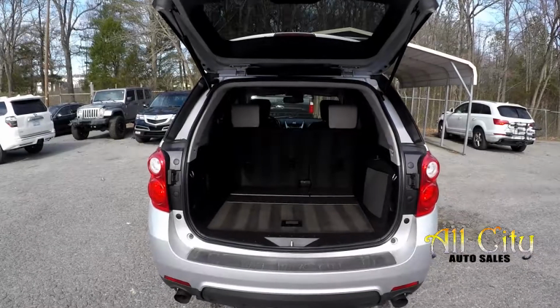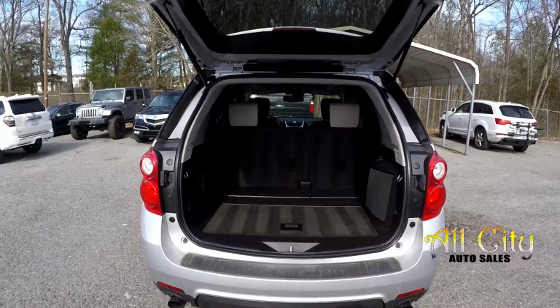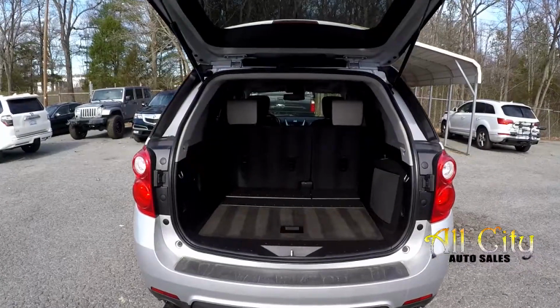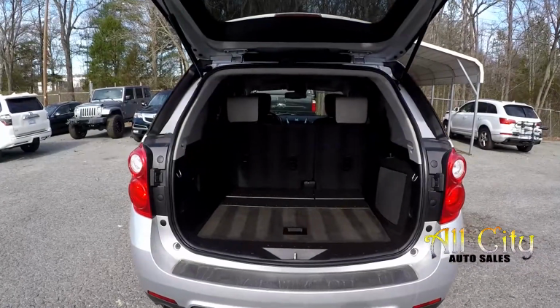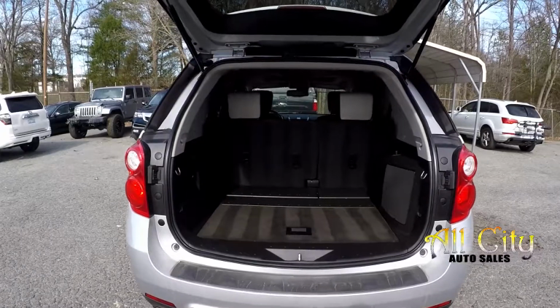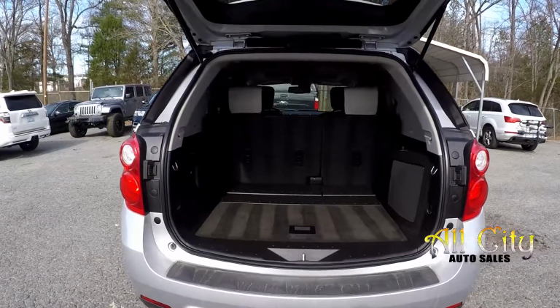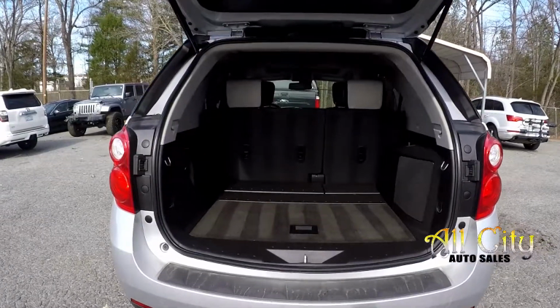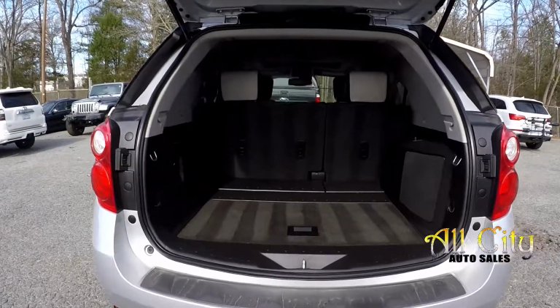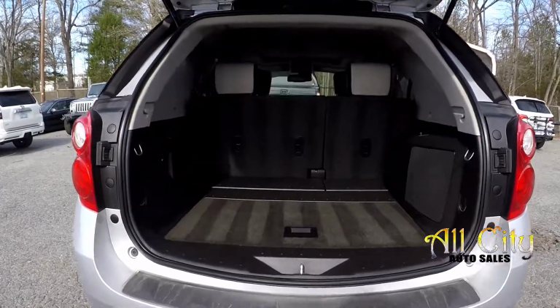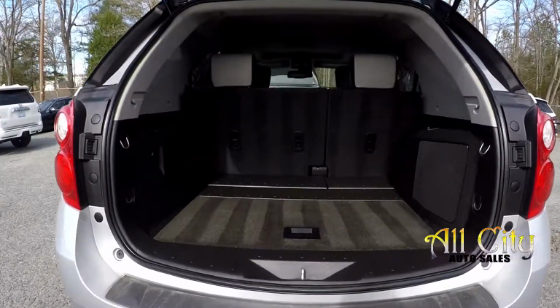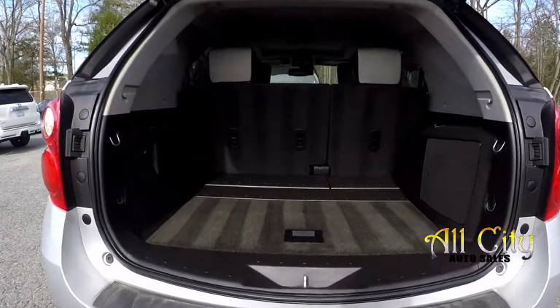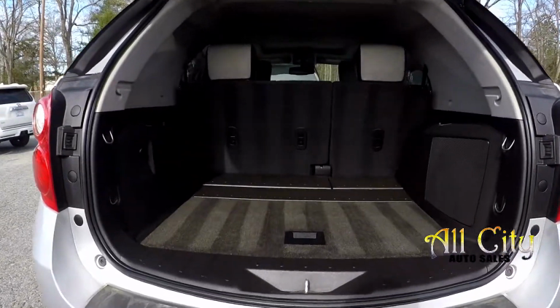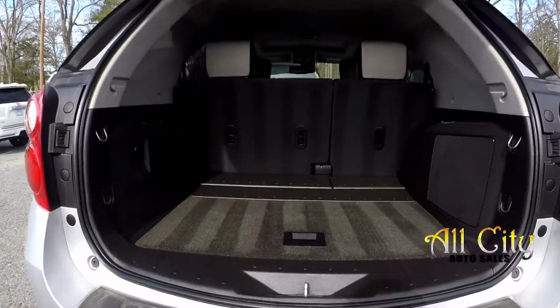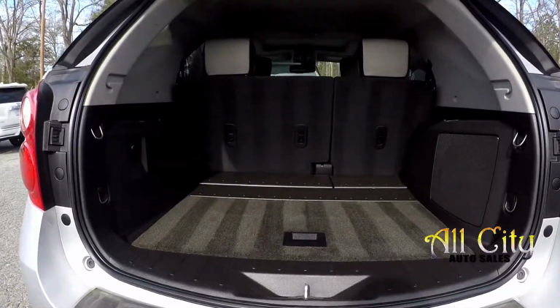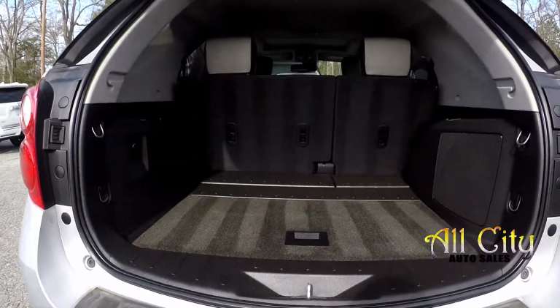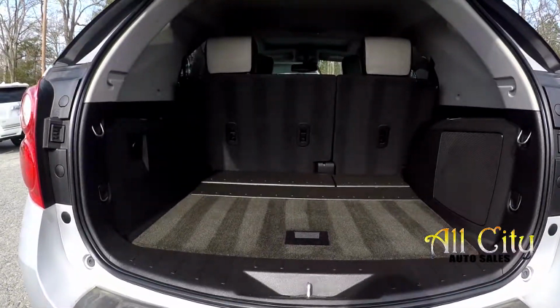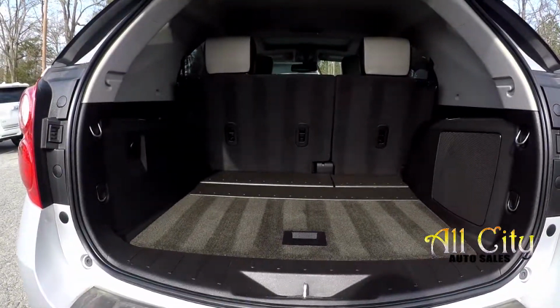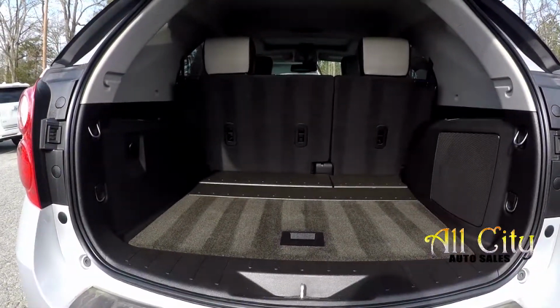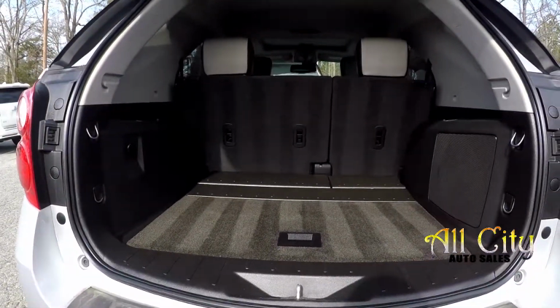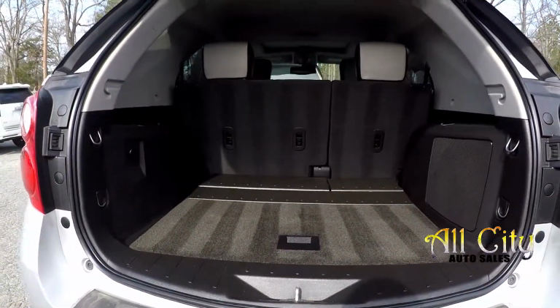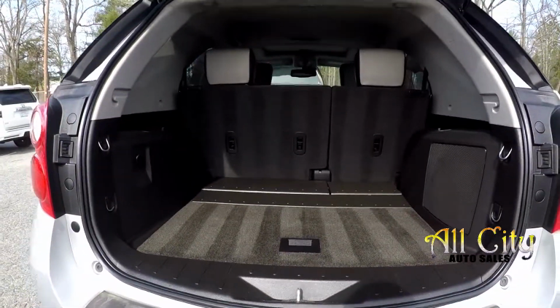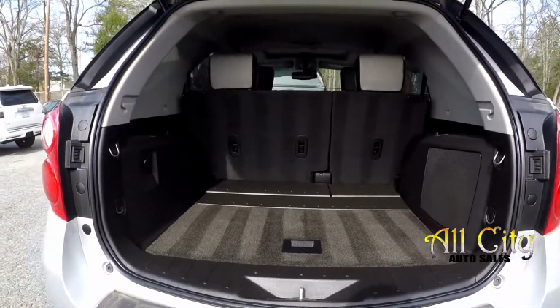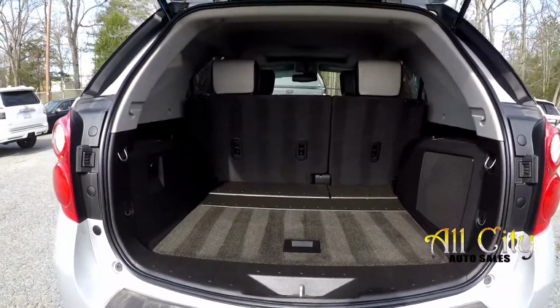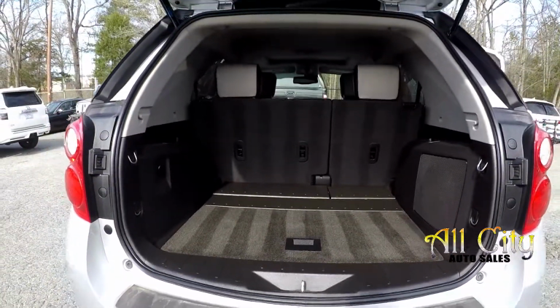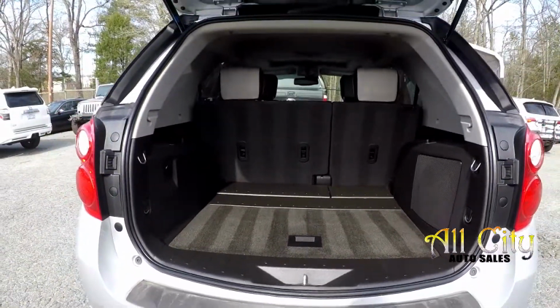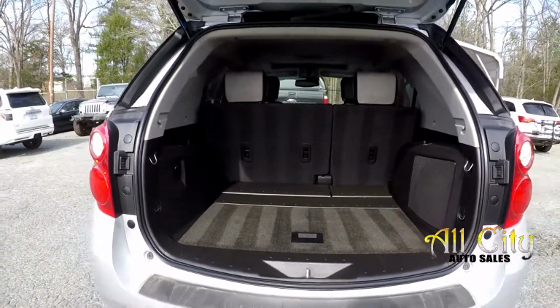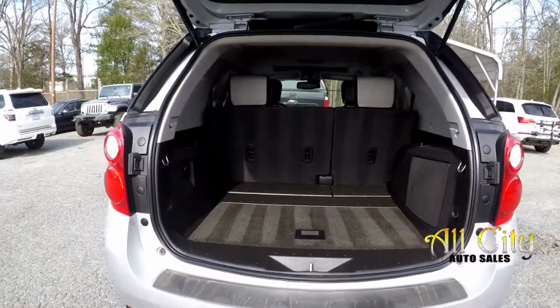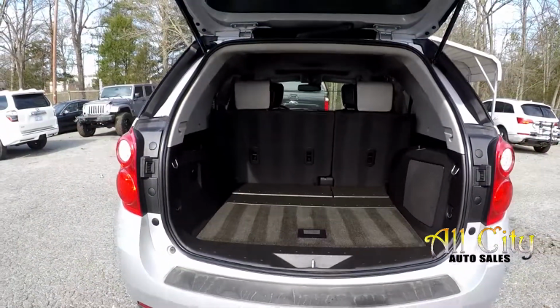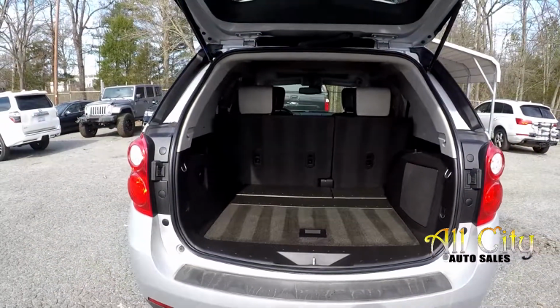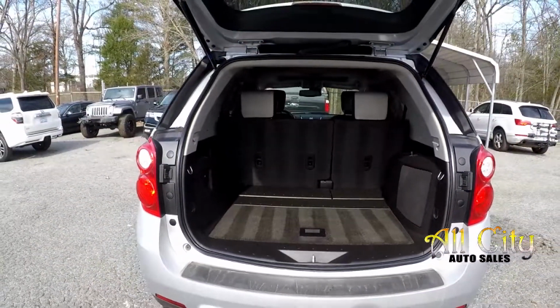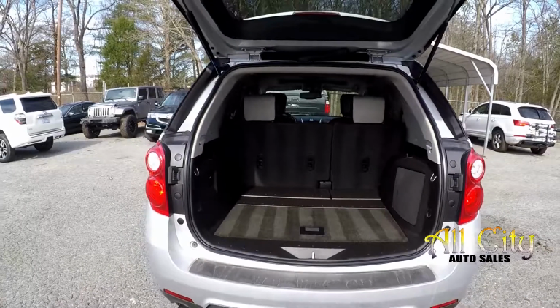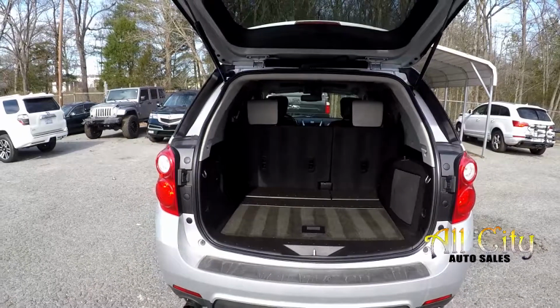Coming to this cargo space back here, just going to come in and check out your space. Everything is looking good — it's very well detailed as well.